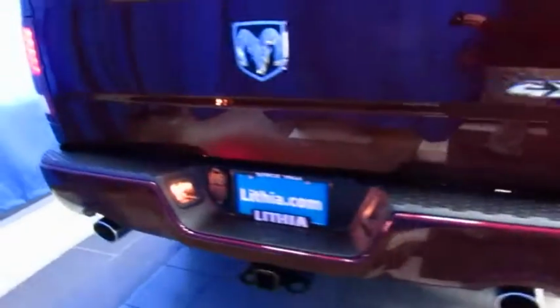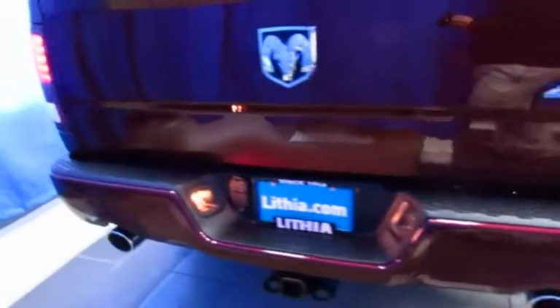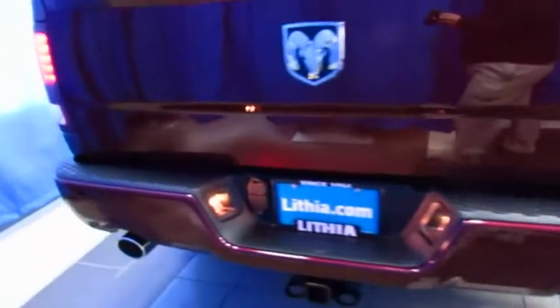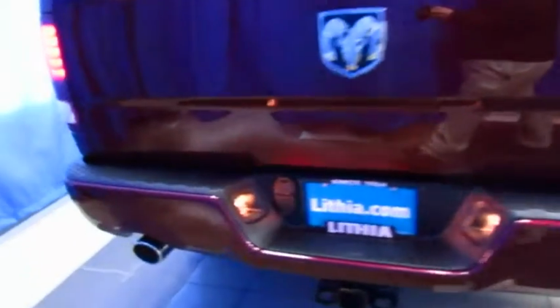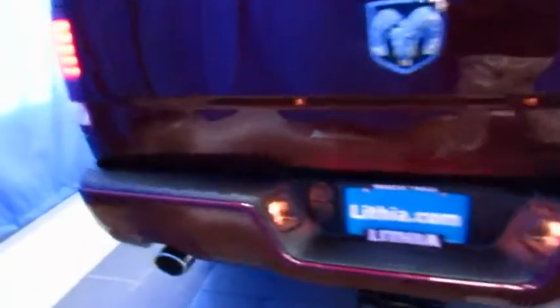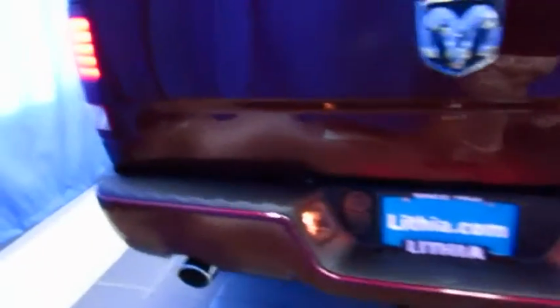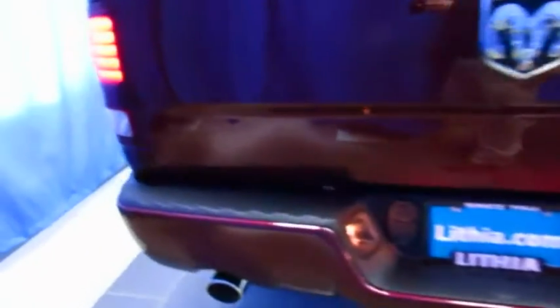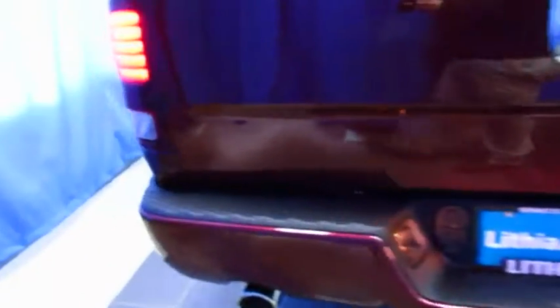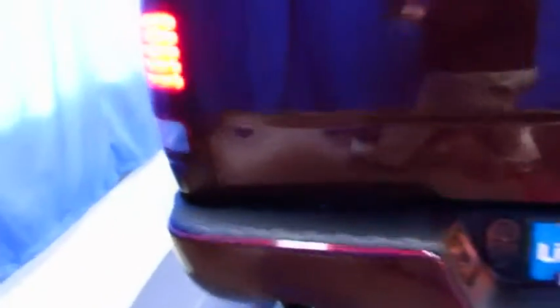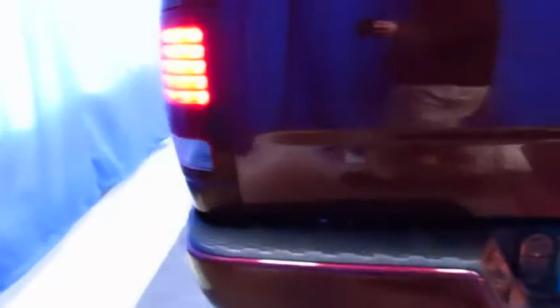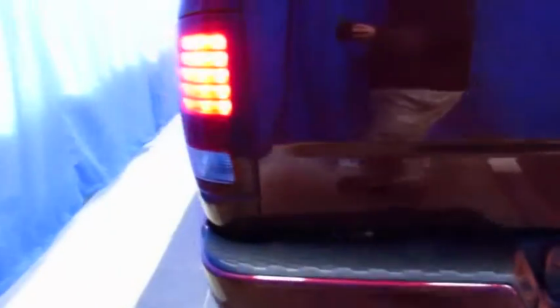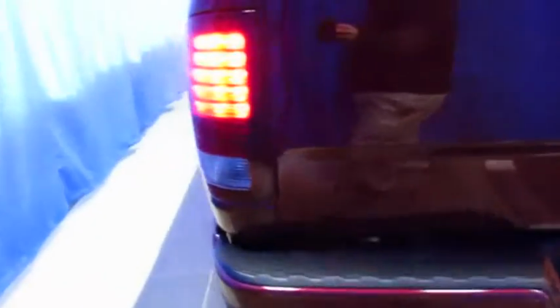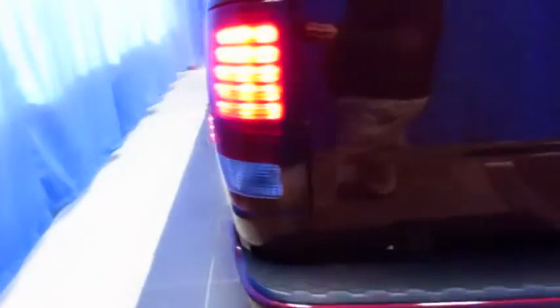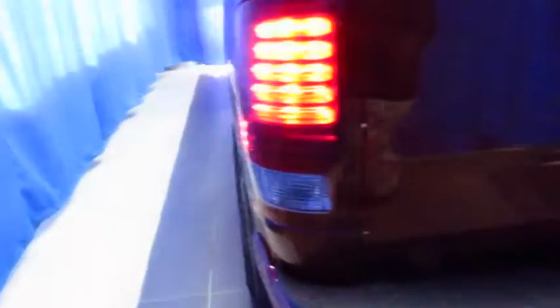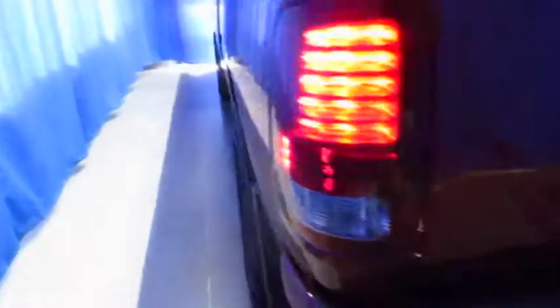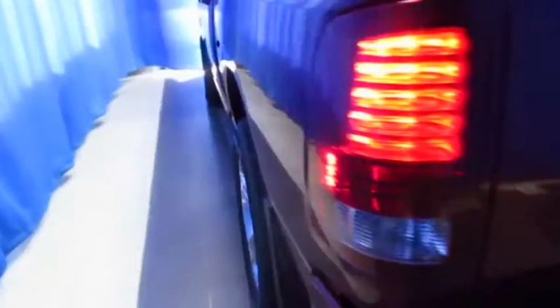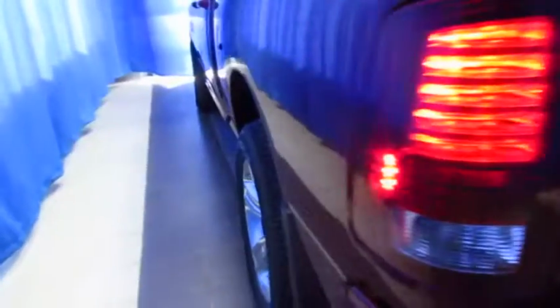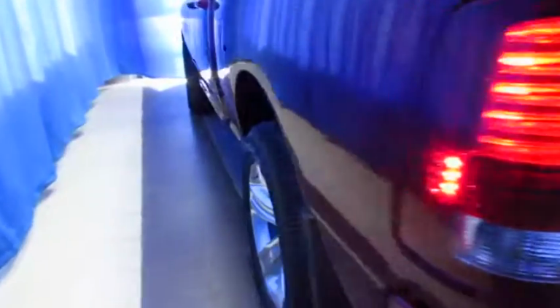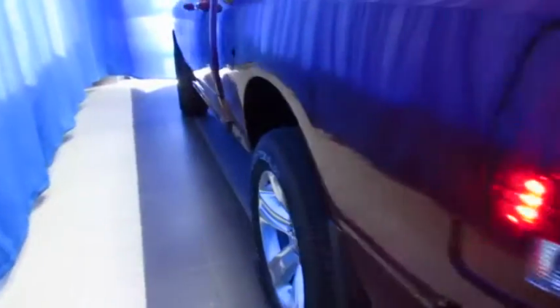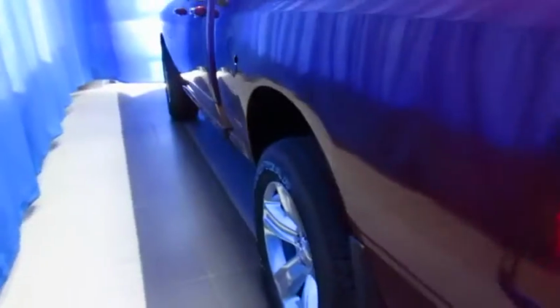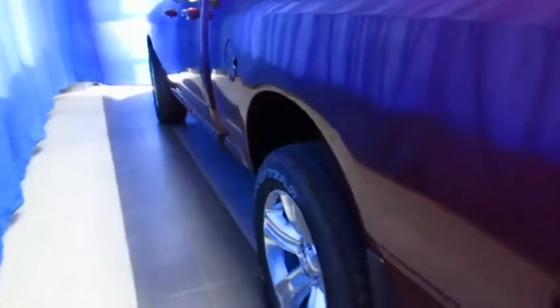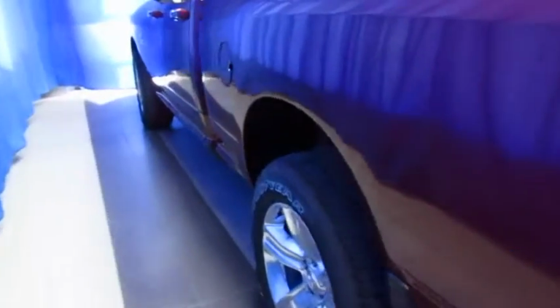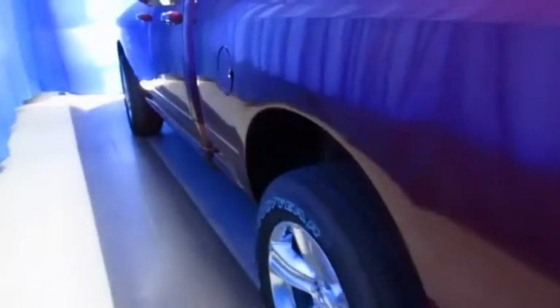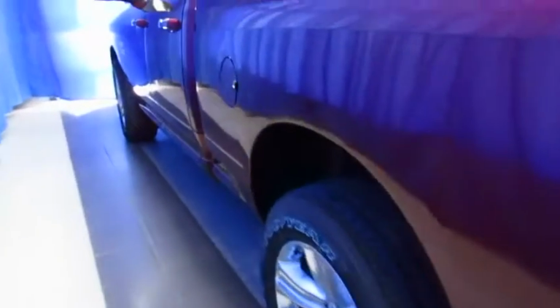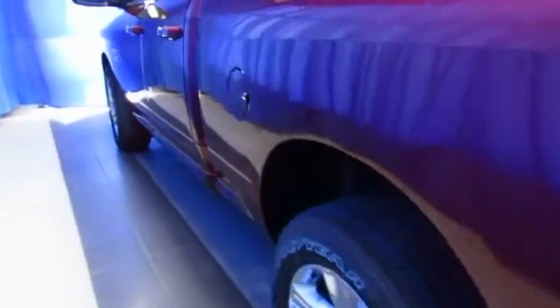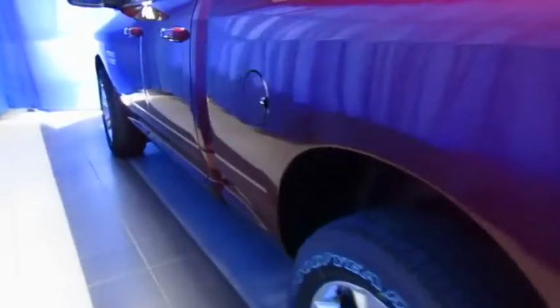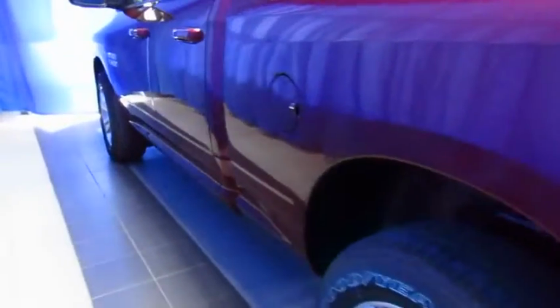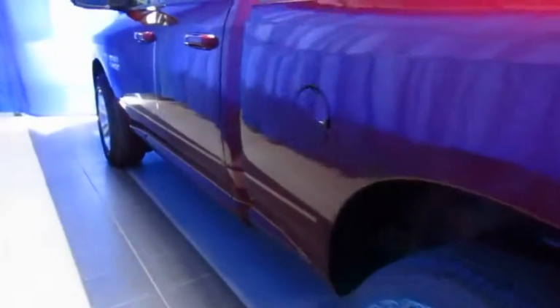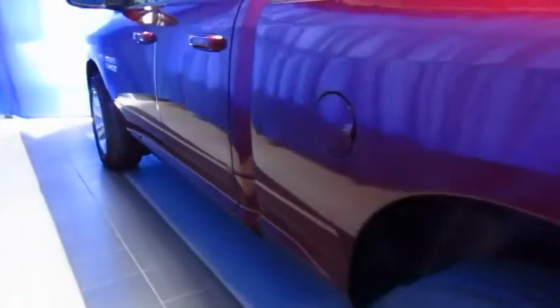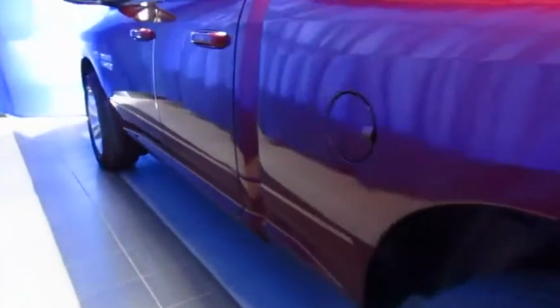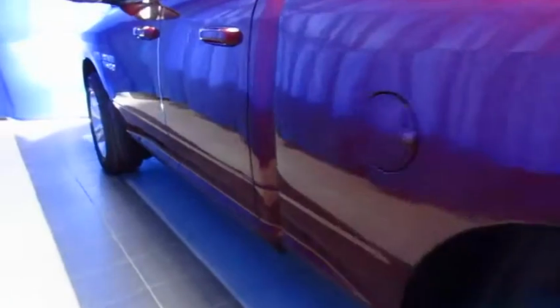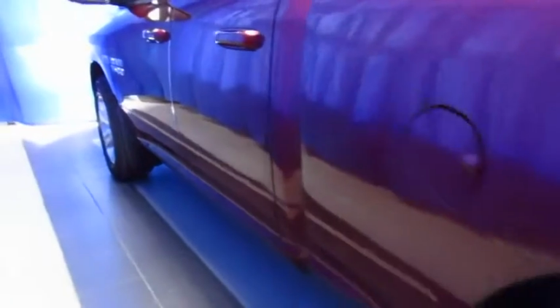With color-matched bumpers, dual exhaust, and a lot of features on the inside, you're going to want on your next truck.